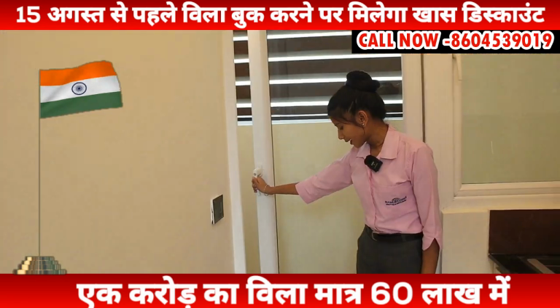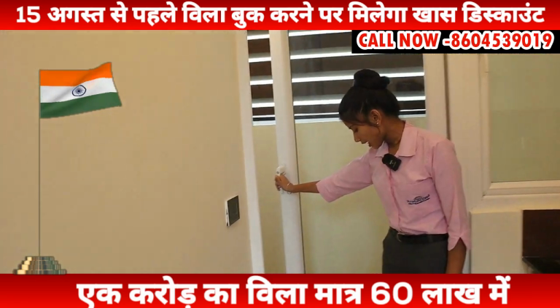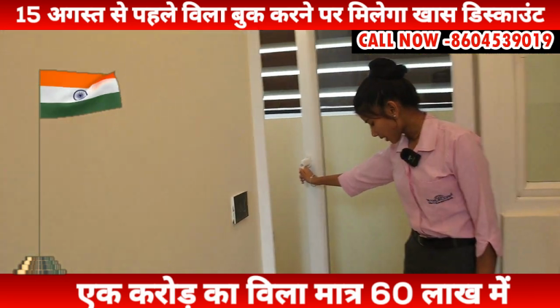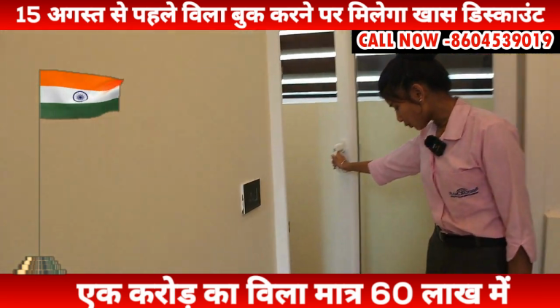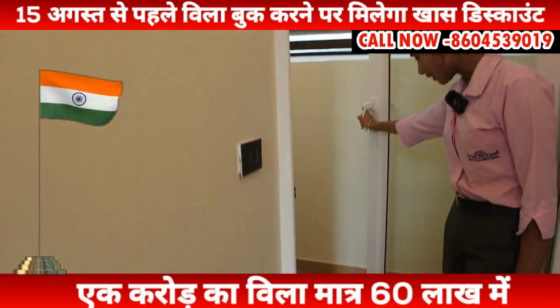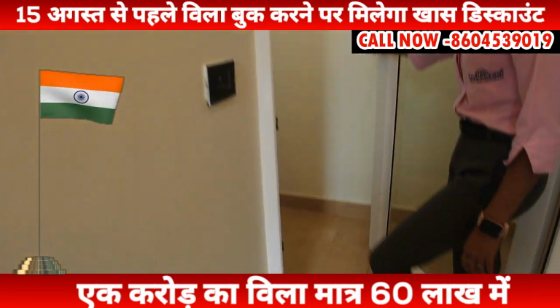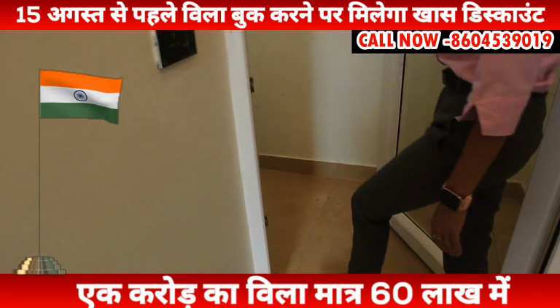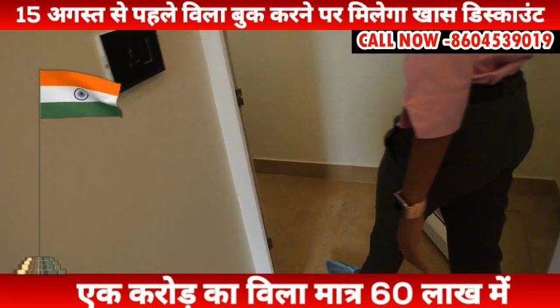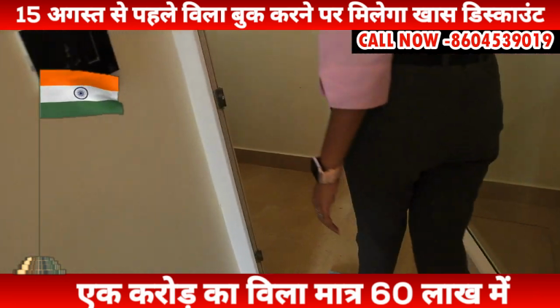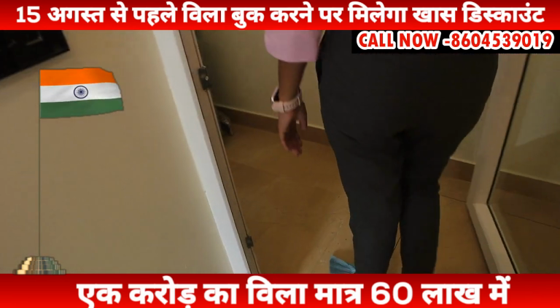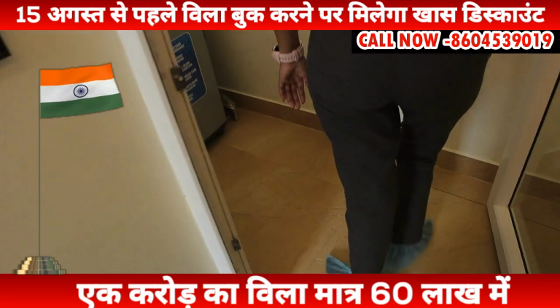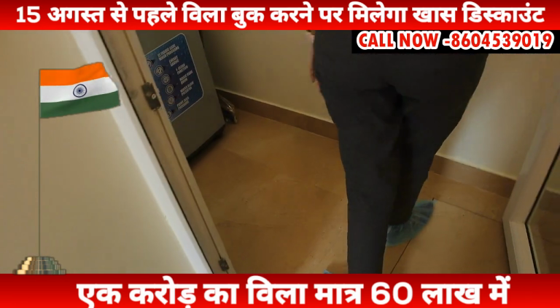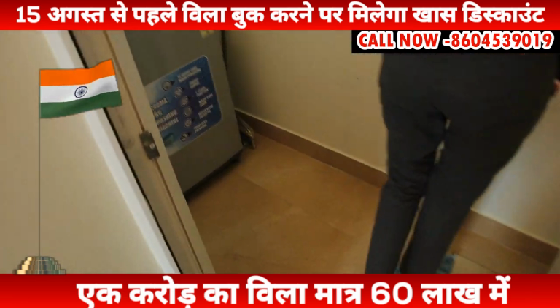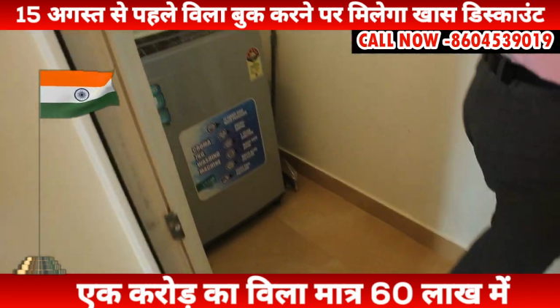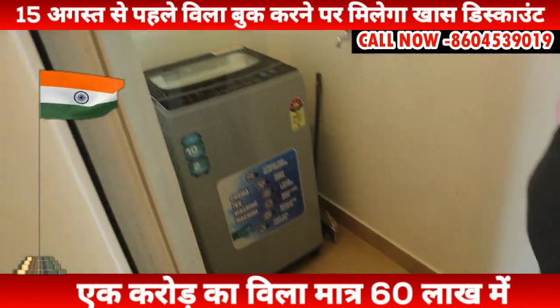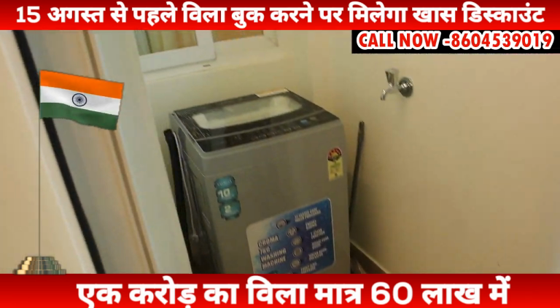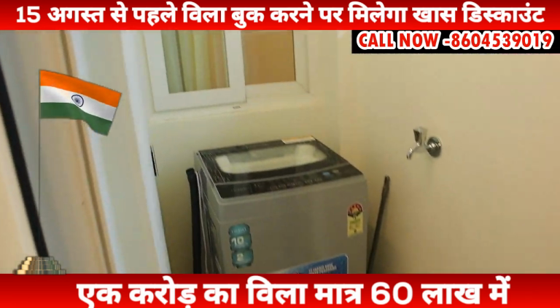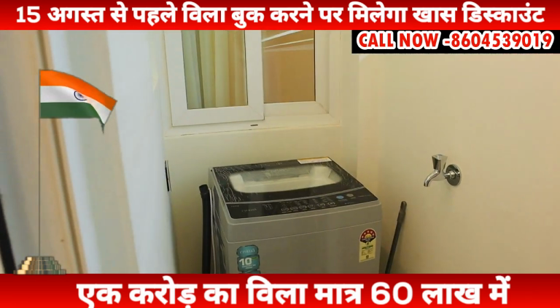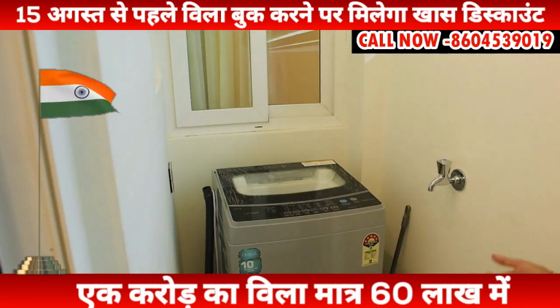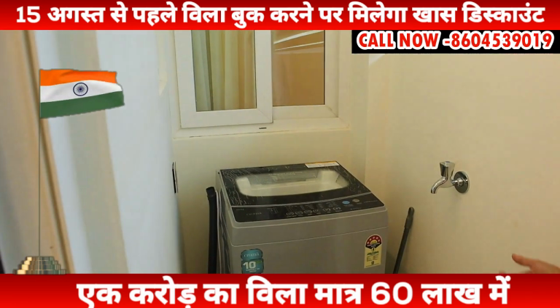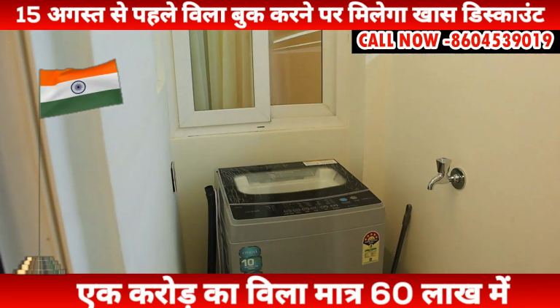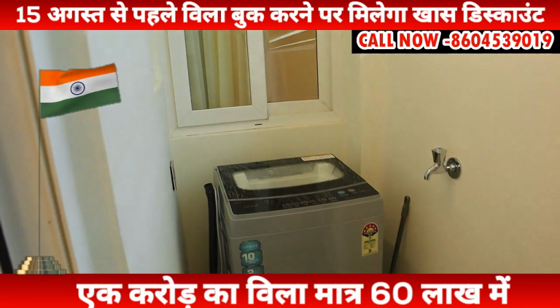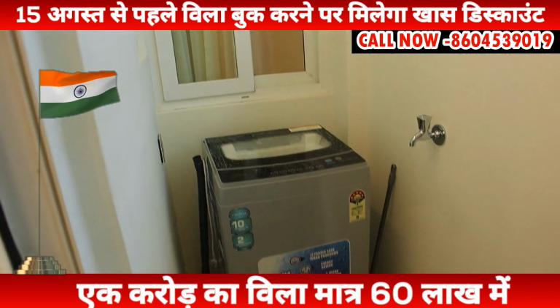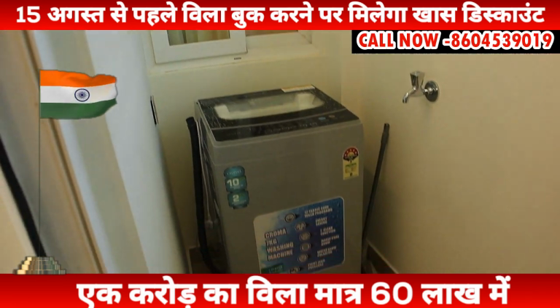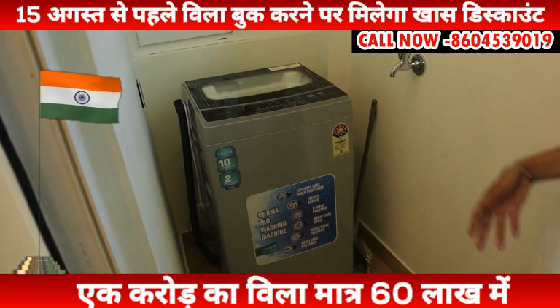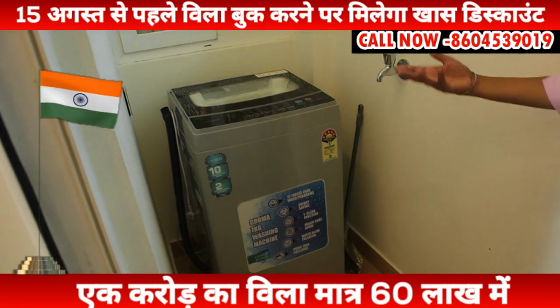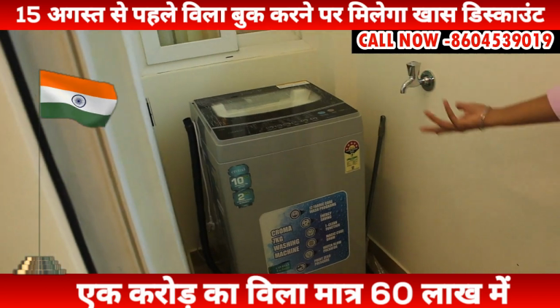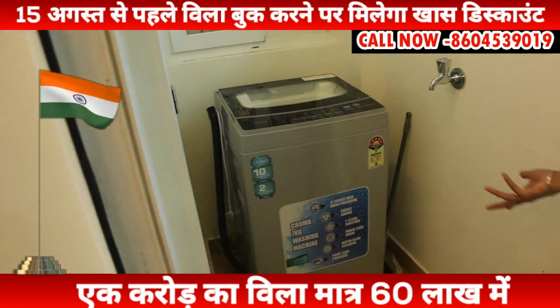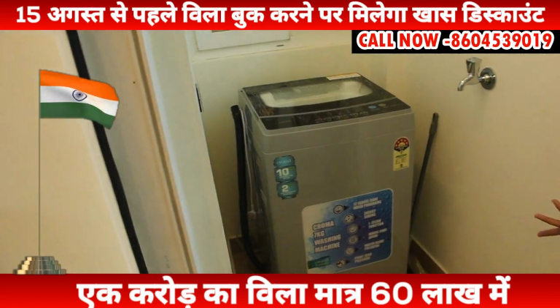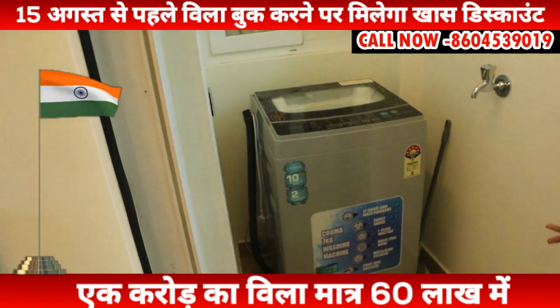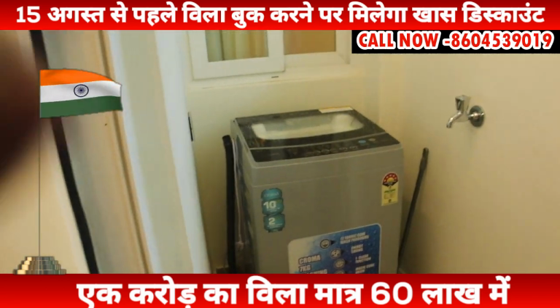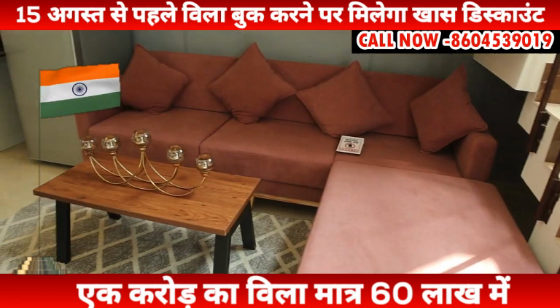And this is your utility area. You can use the washing machine here. This is also the washroom area.